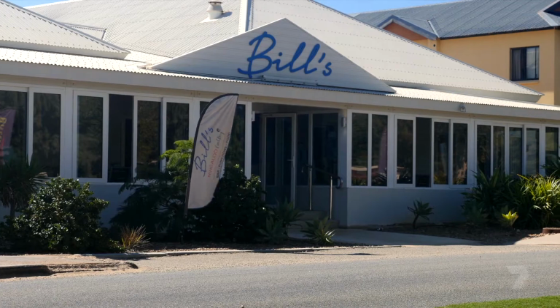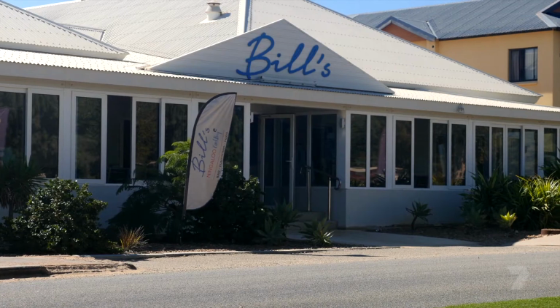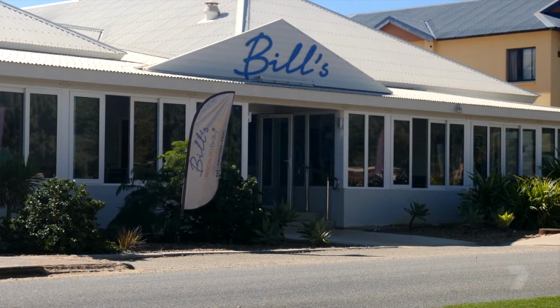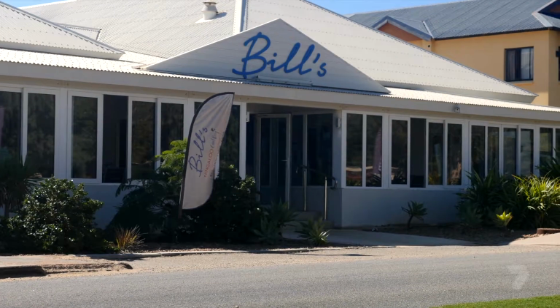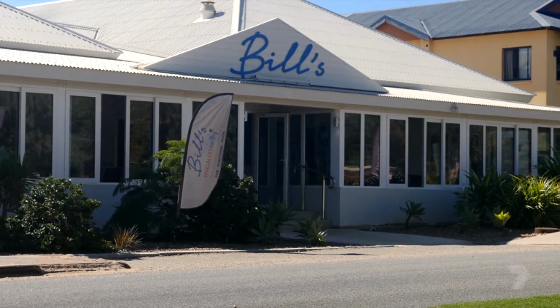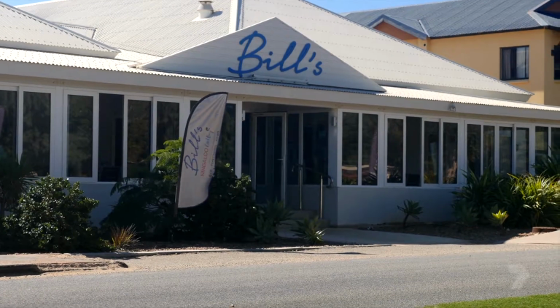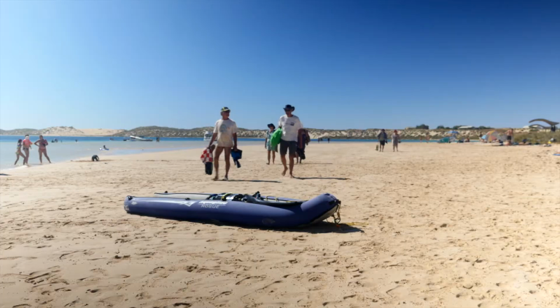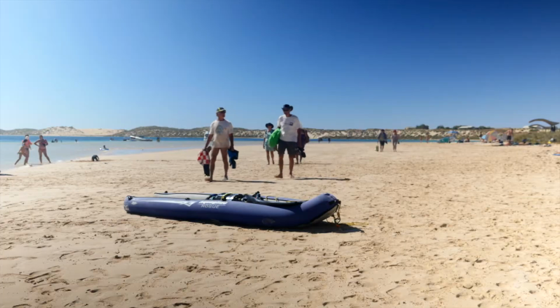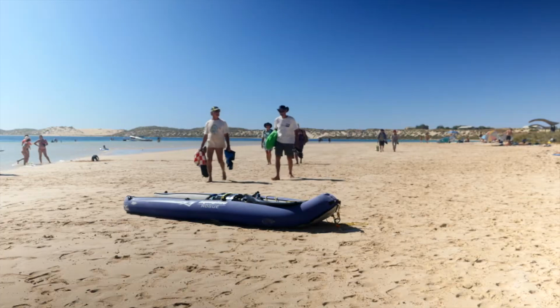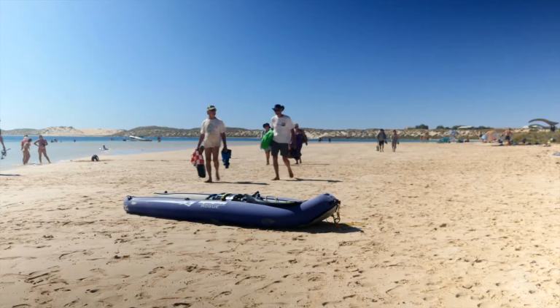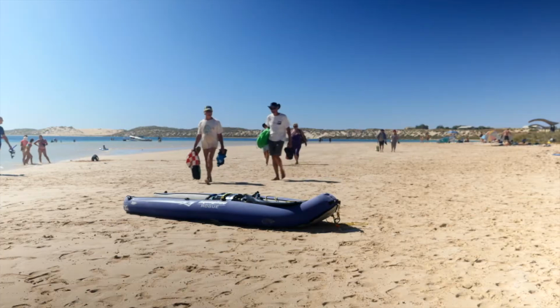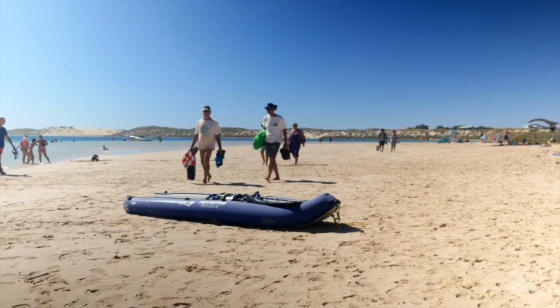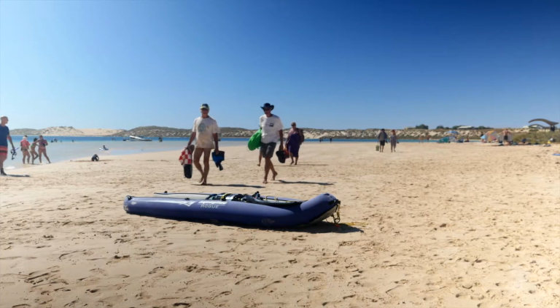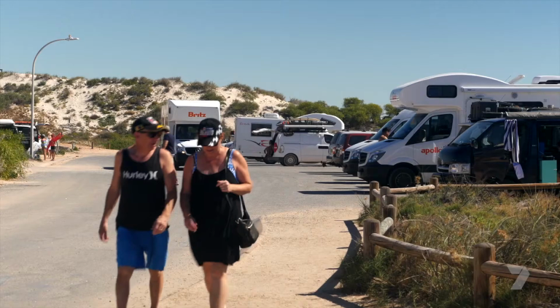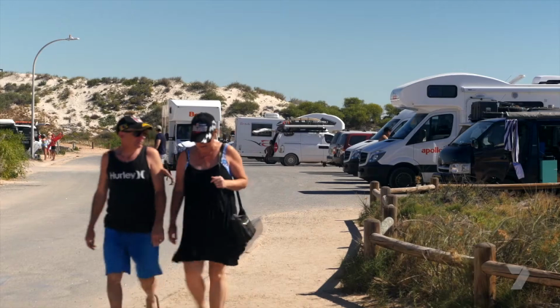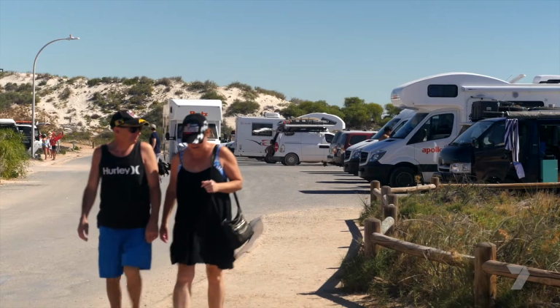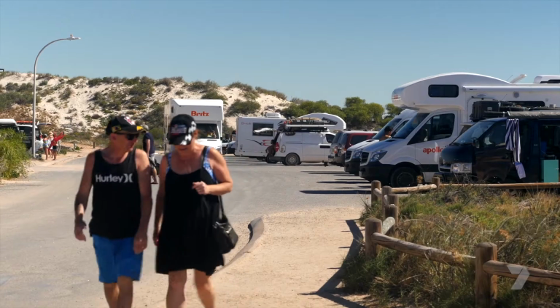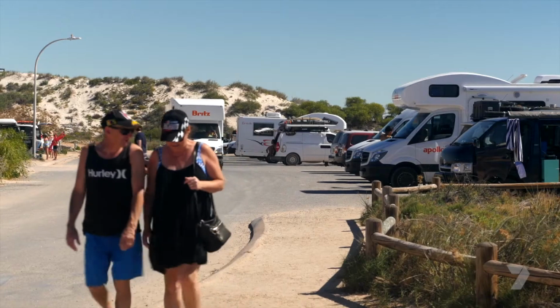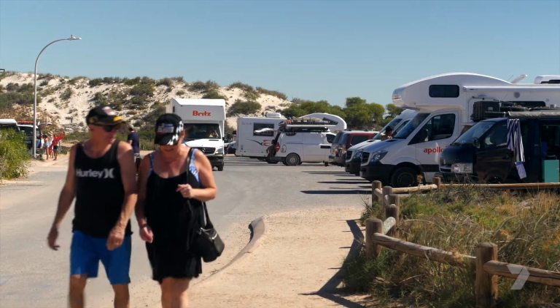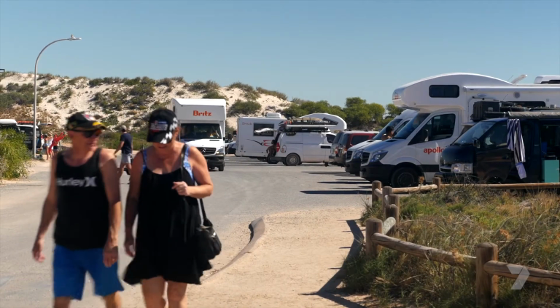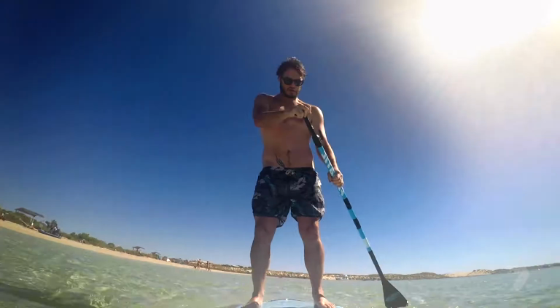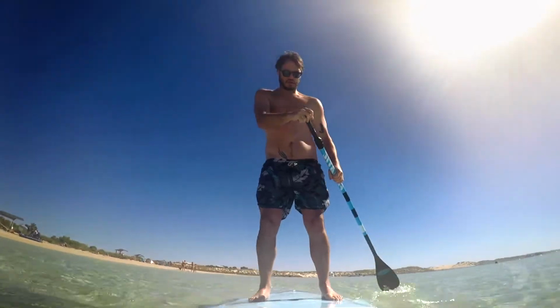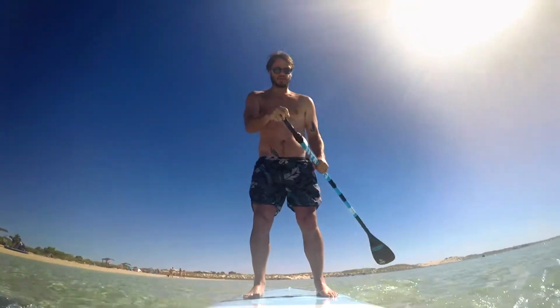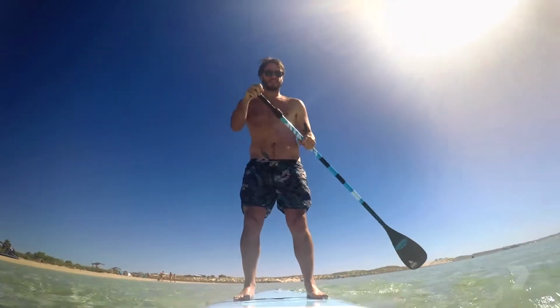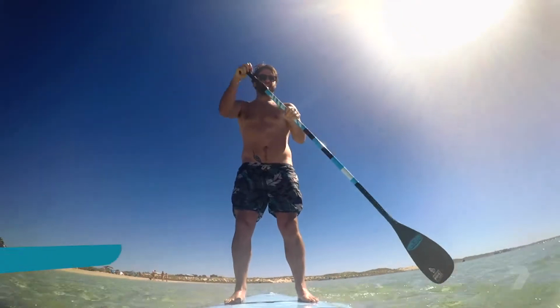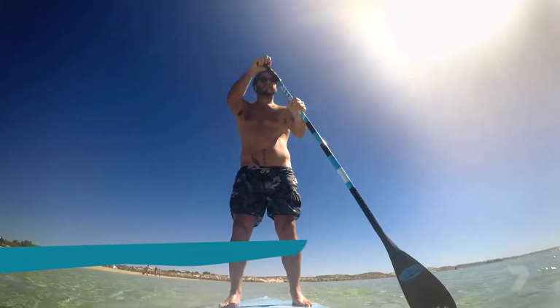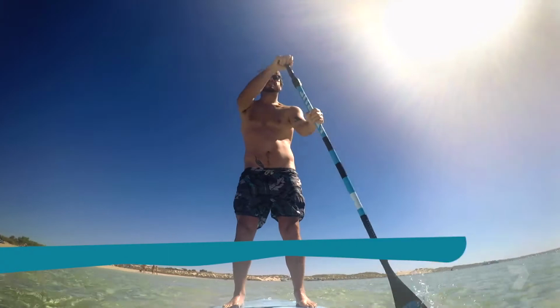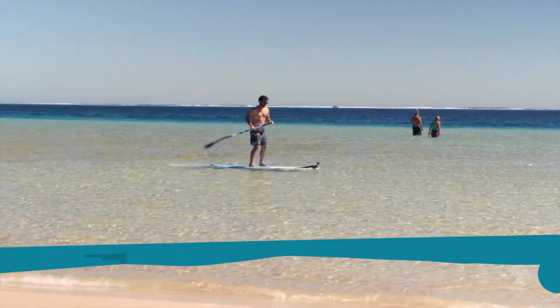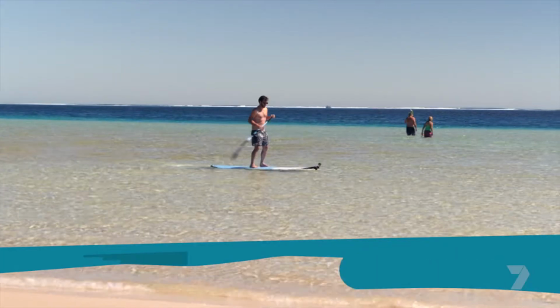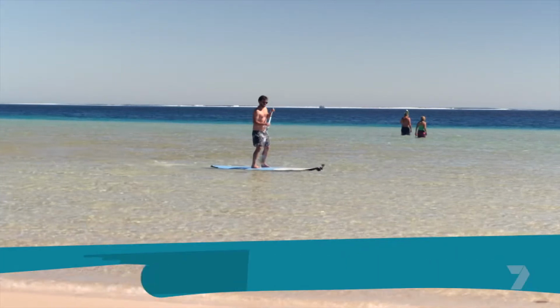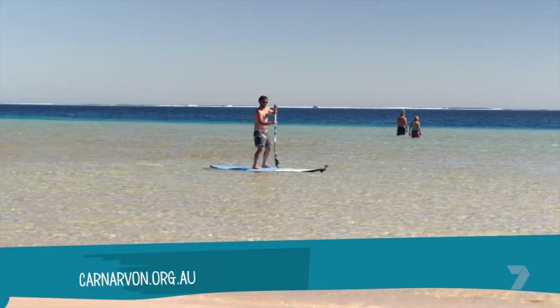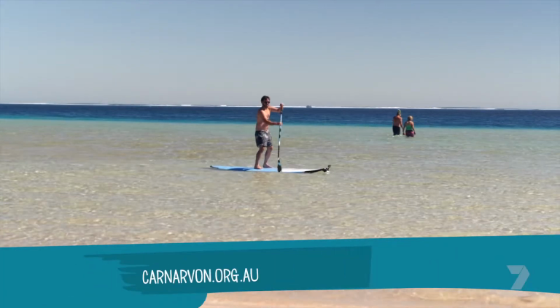Plus there's a new restaurant called Bill's. It's about now I'm thinking a day trip is not going to be enough — Coral Bay is an absolute must-see destination.